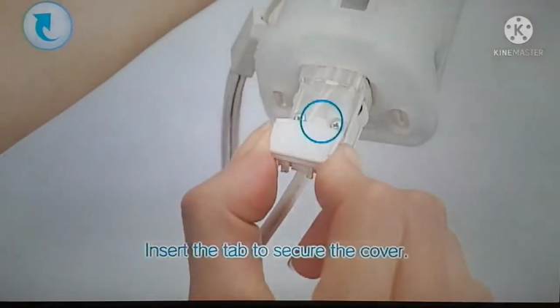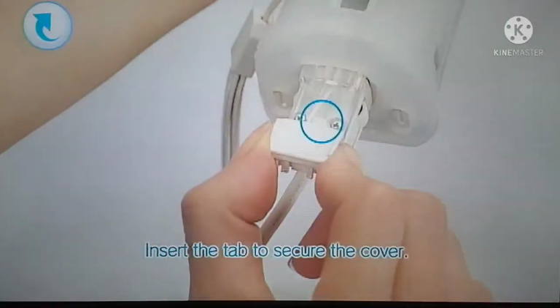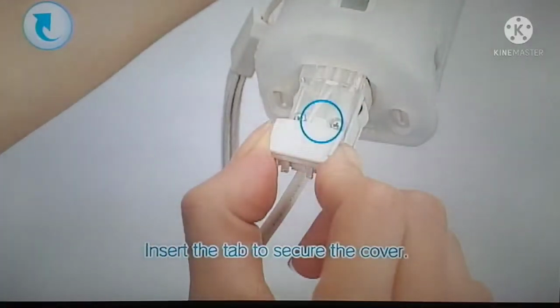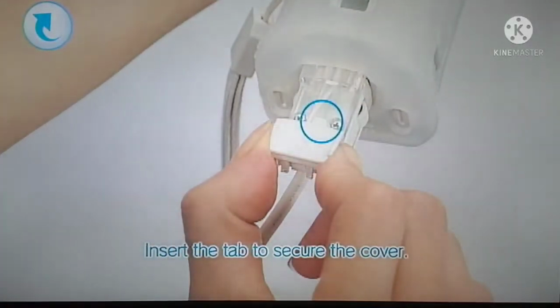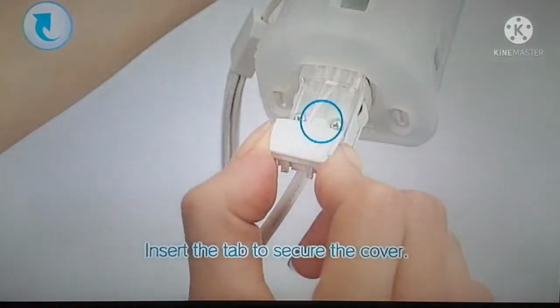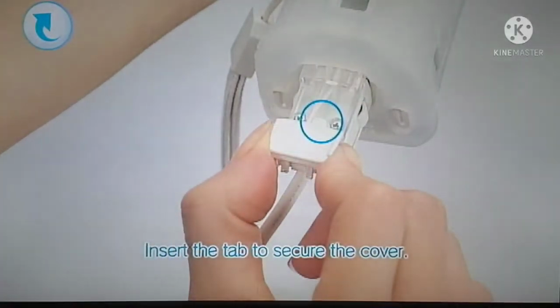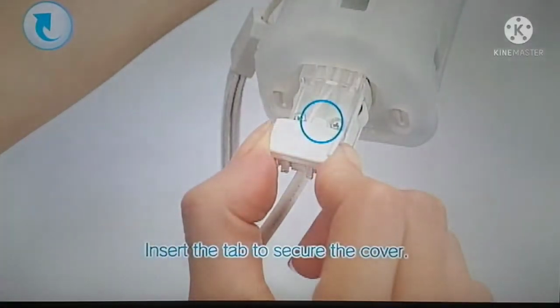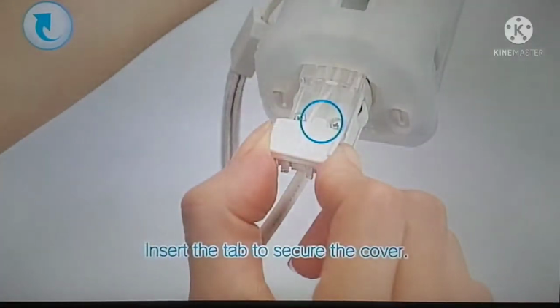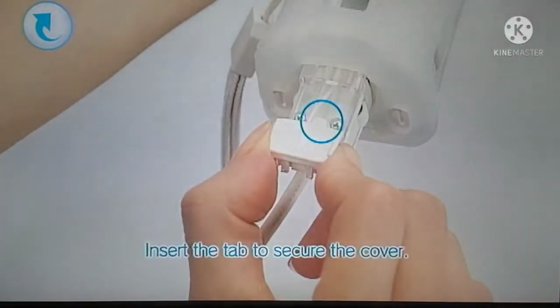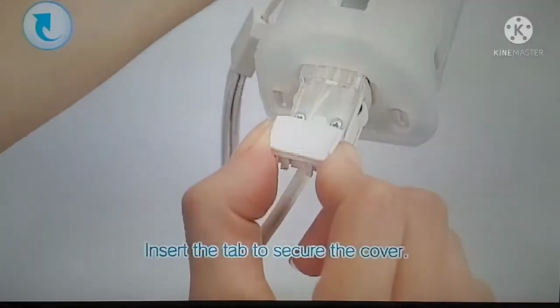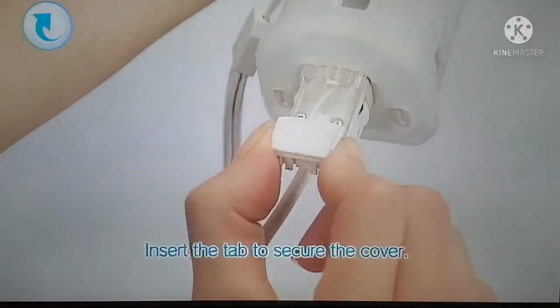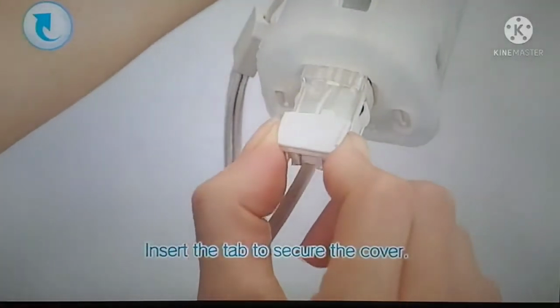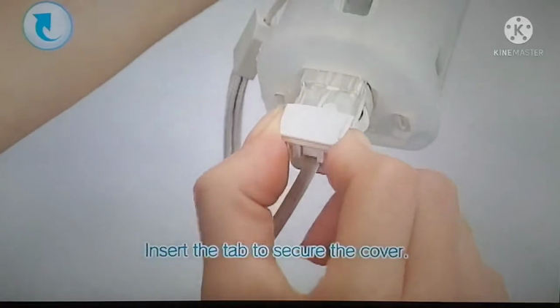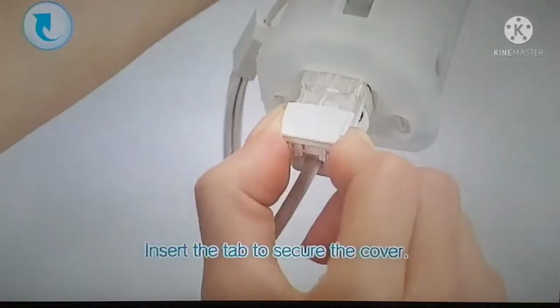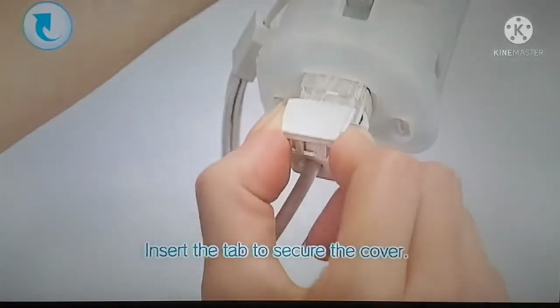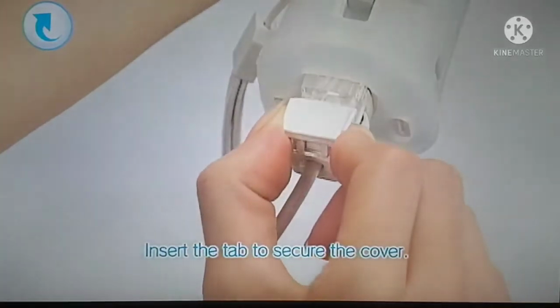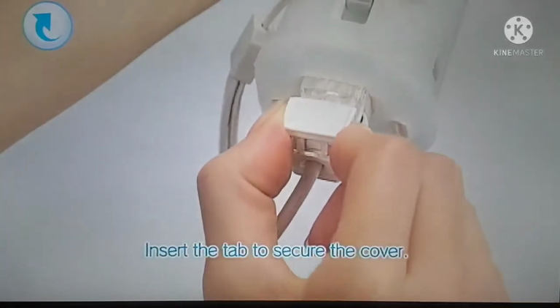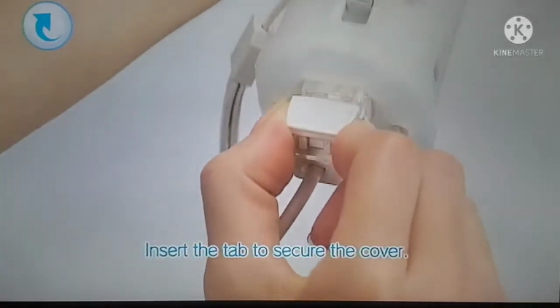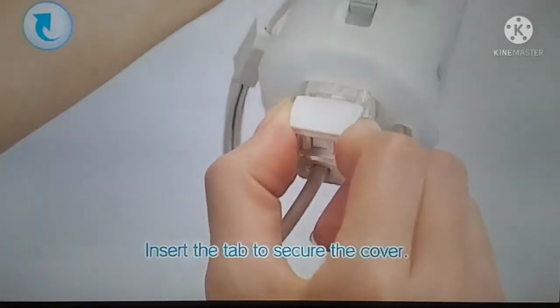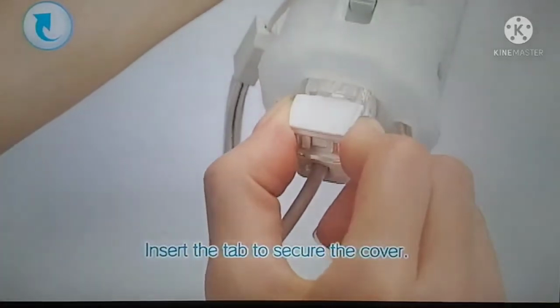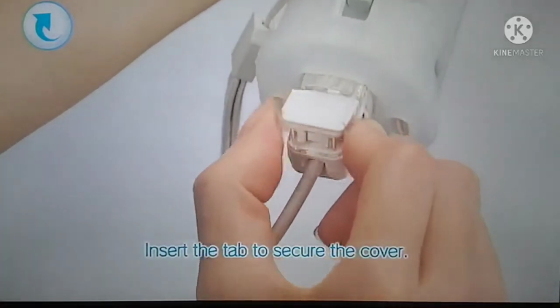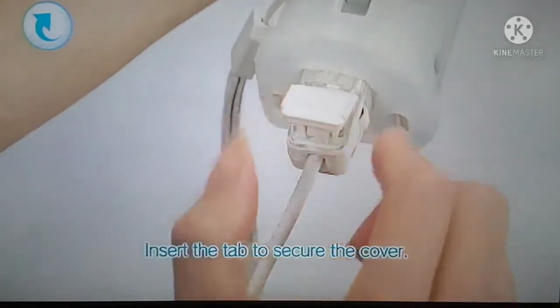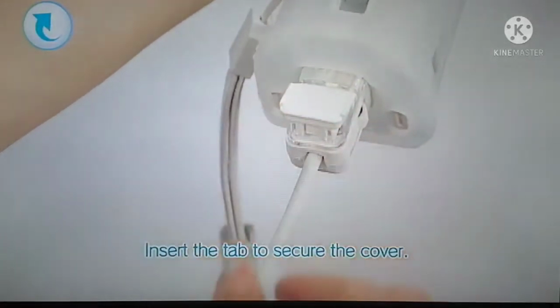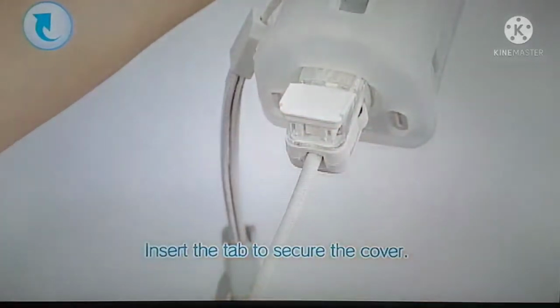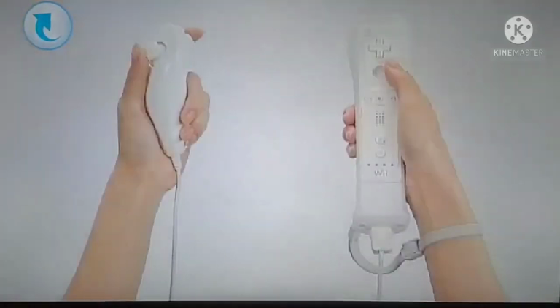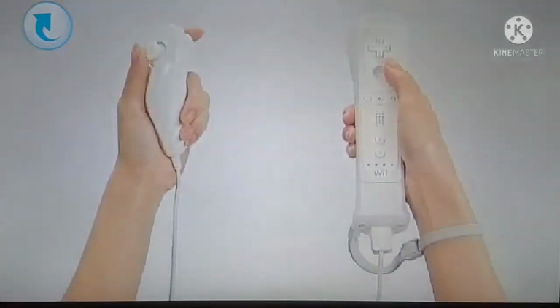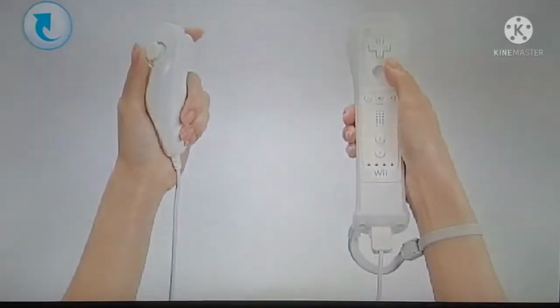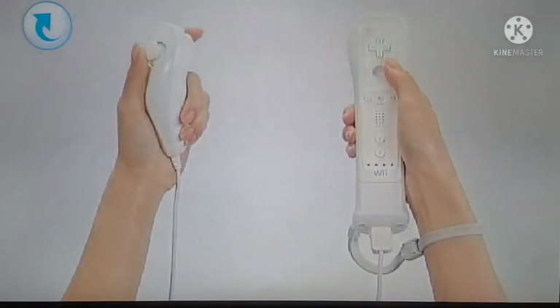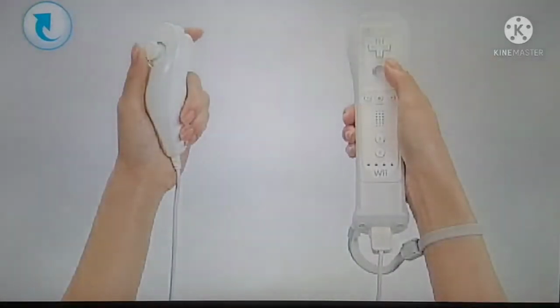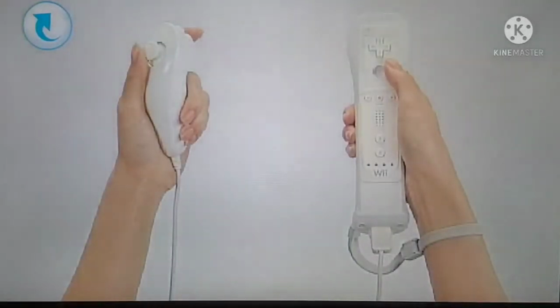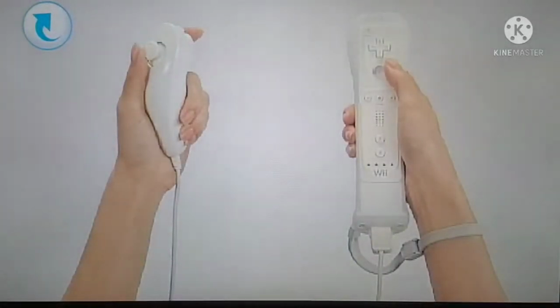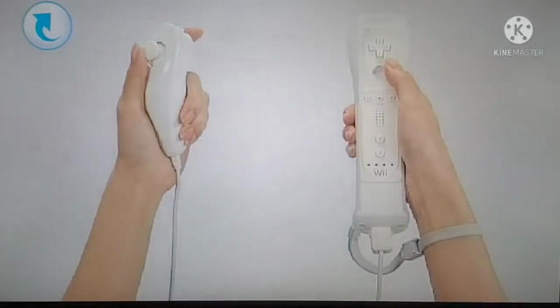Next, insert the tab to secure the cover in place. Now you're ready to use your controller.